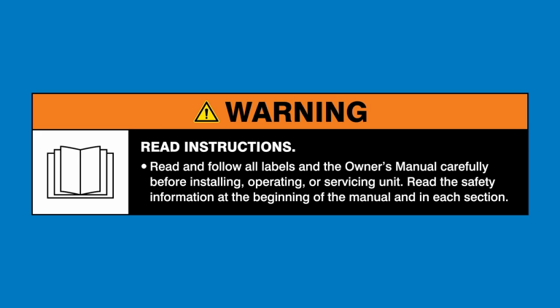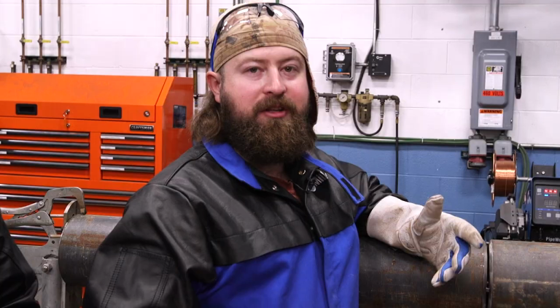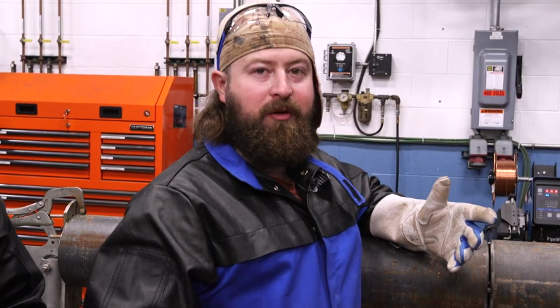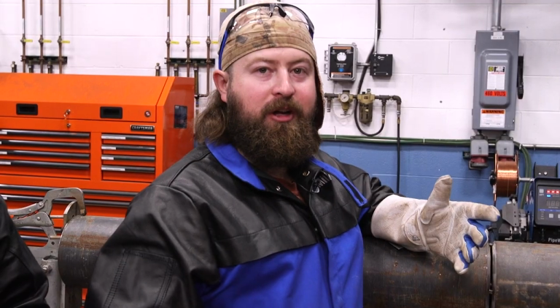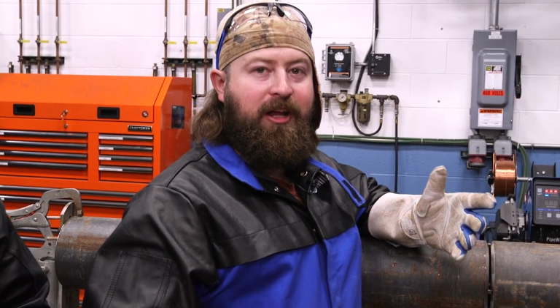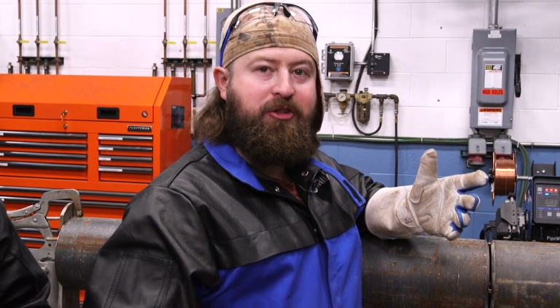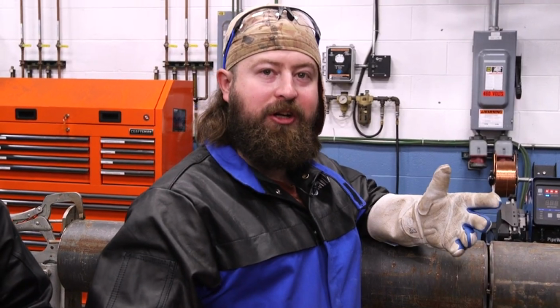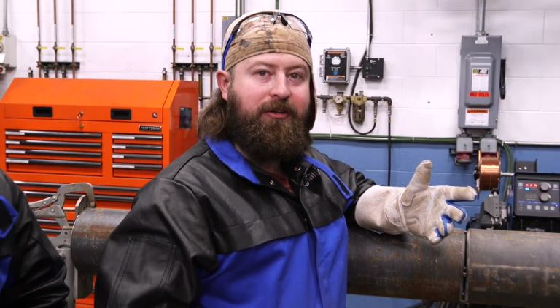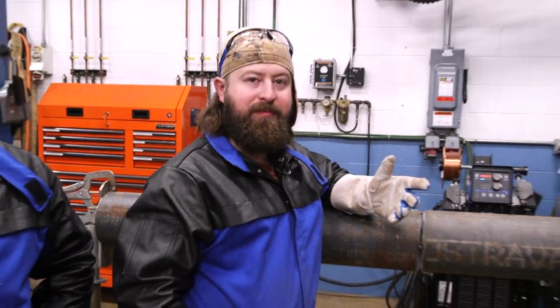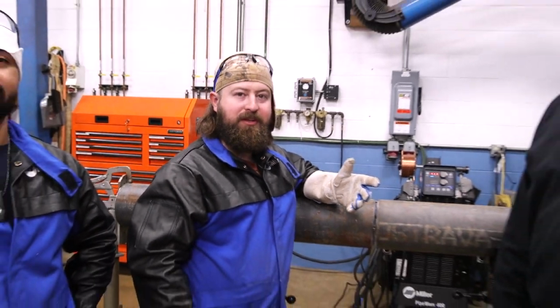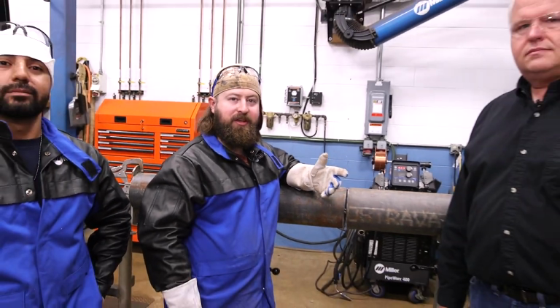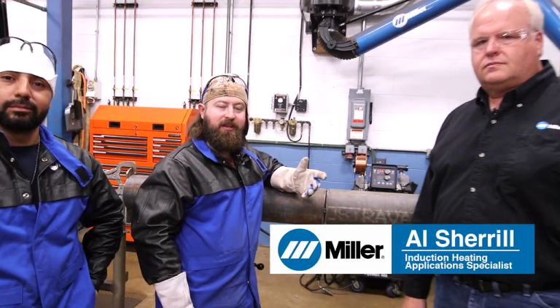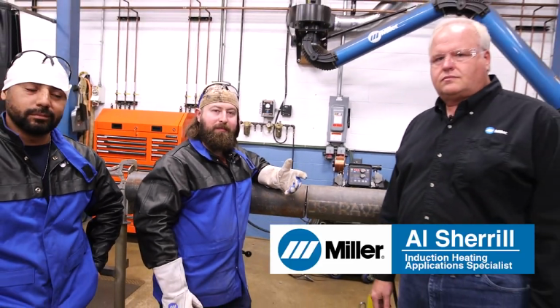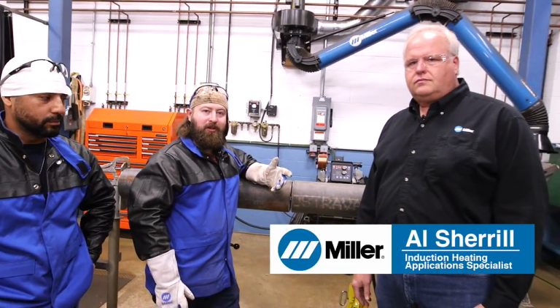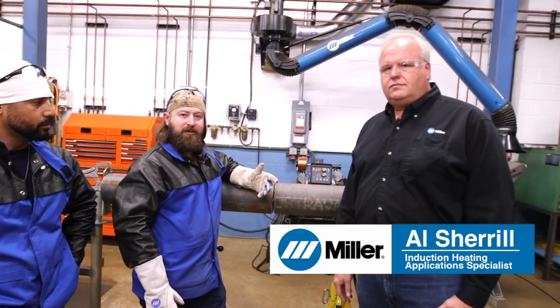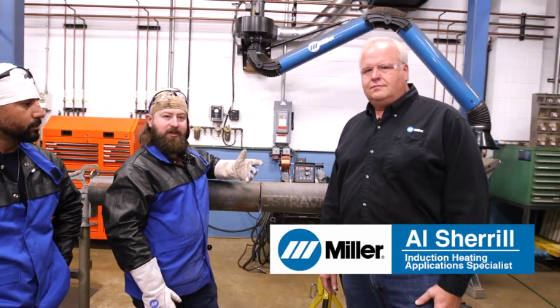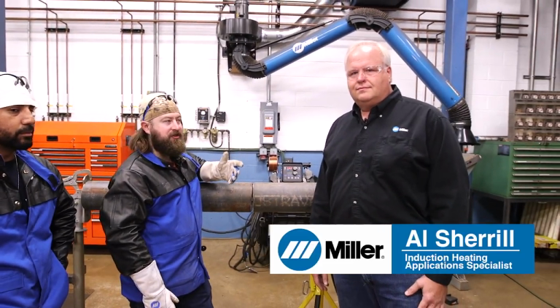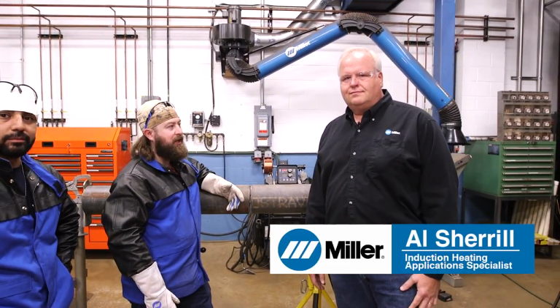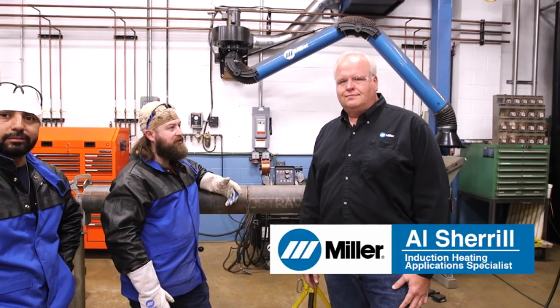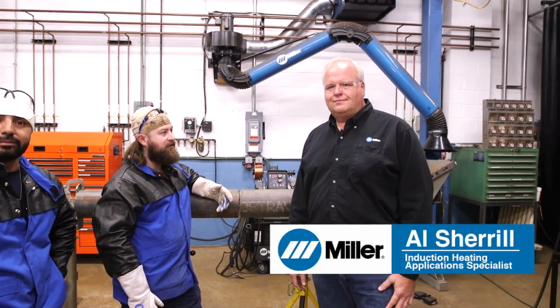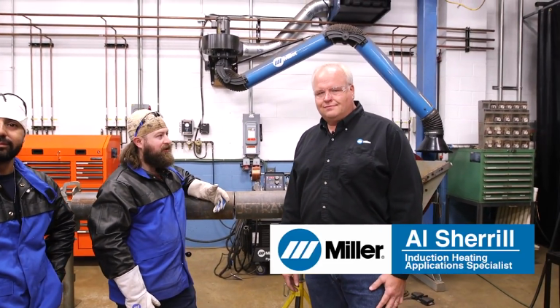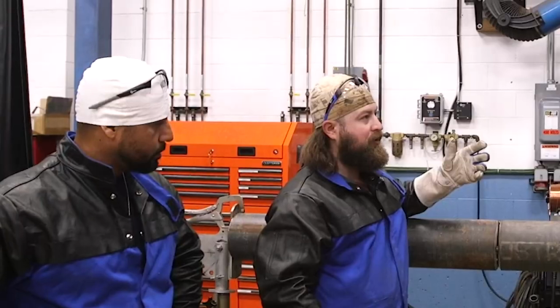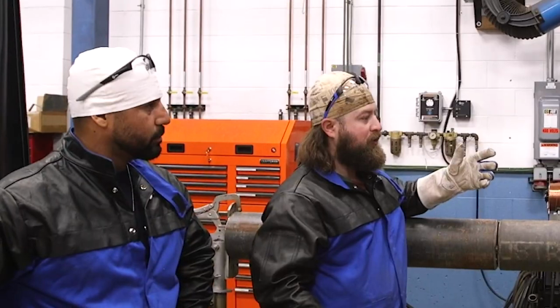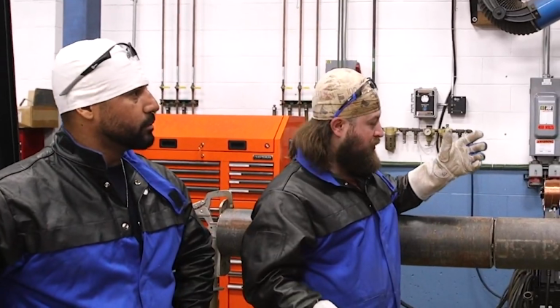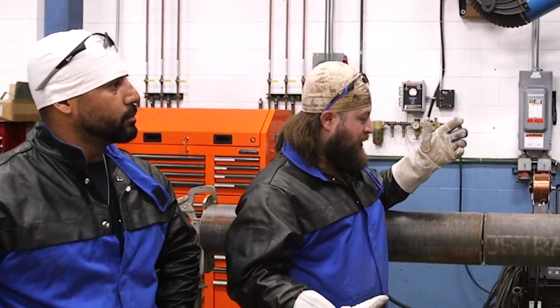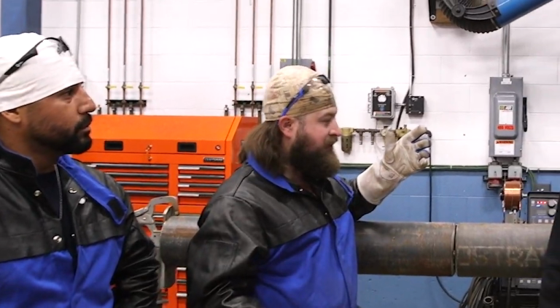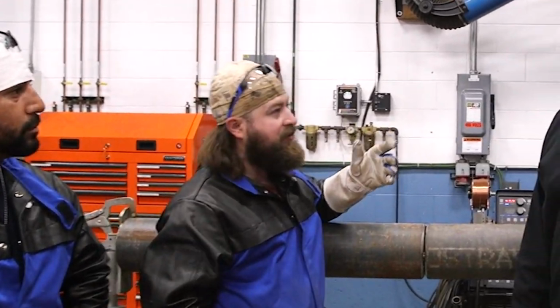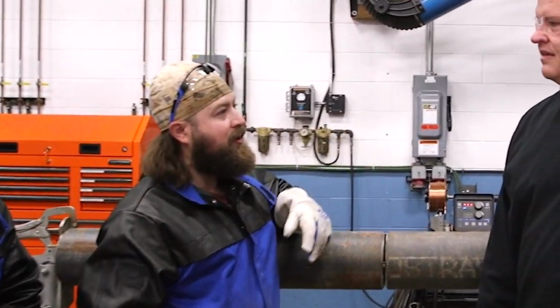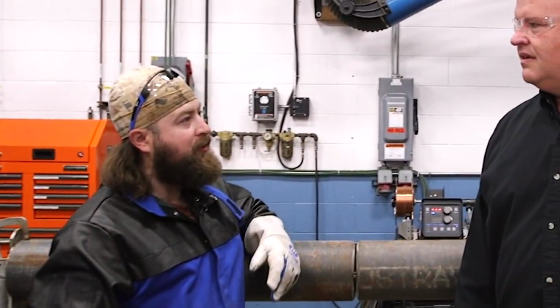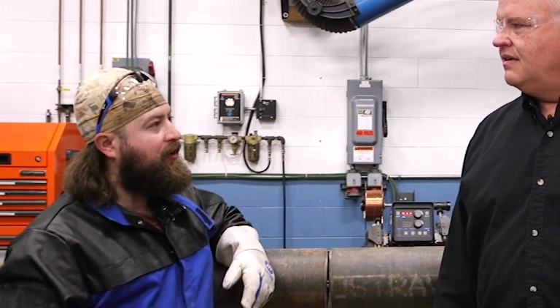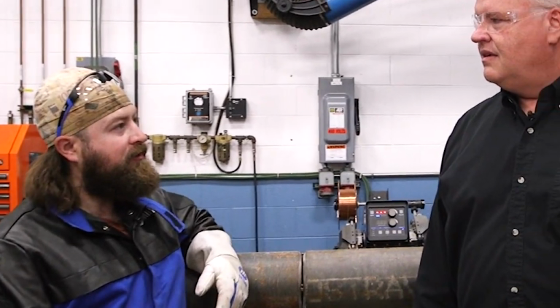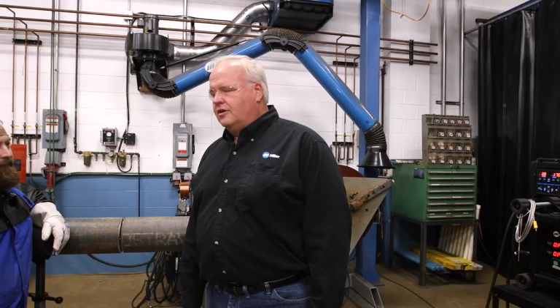So today we got Al Sherrill. He's a Miller induction specialist. You want to show us how to set this up here, Al? Sure.